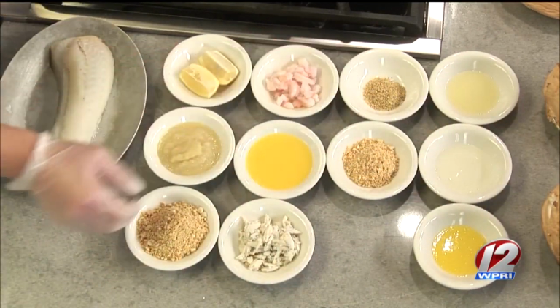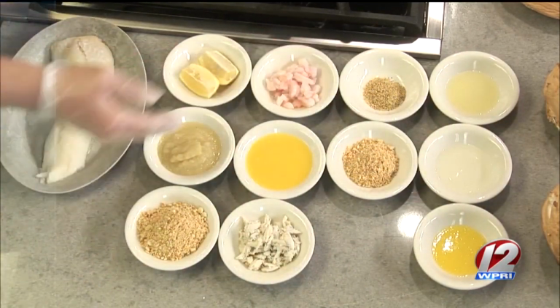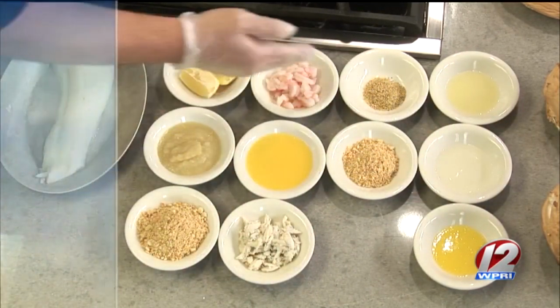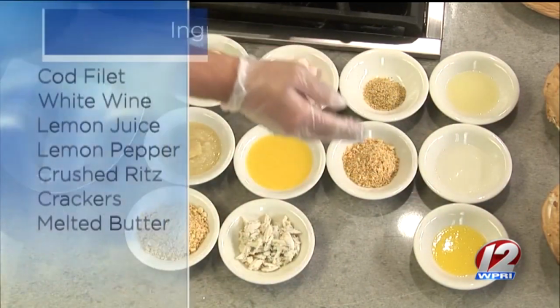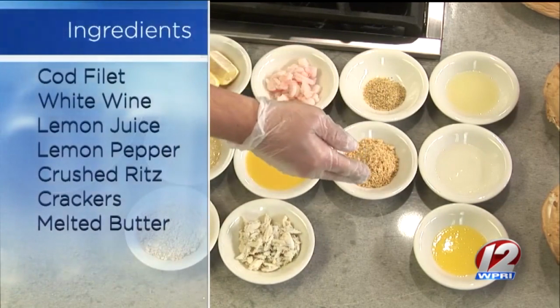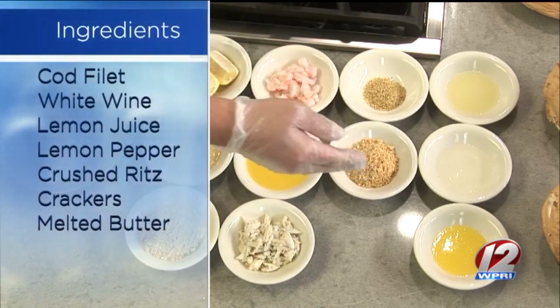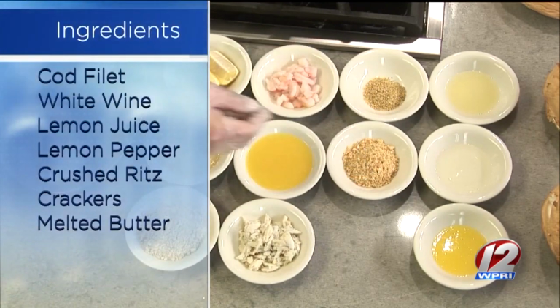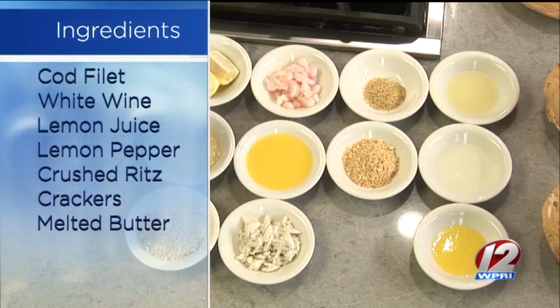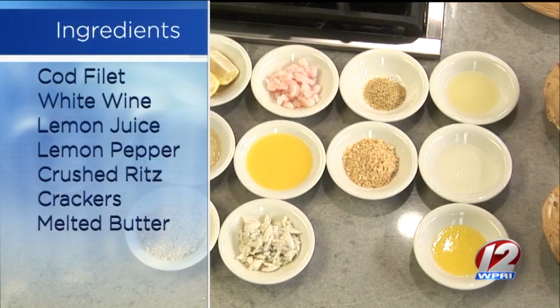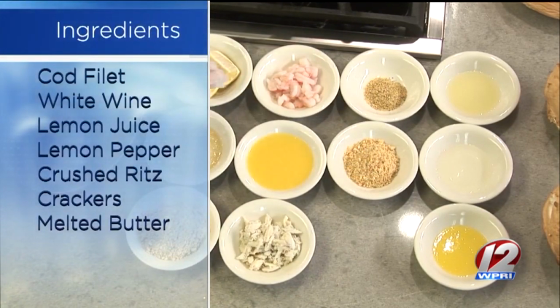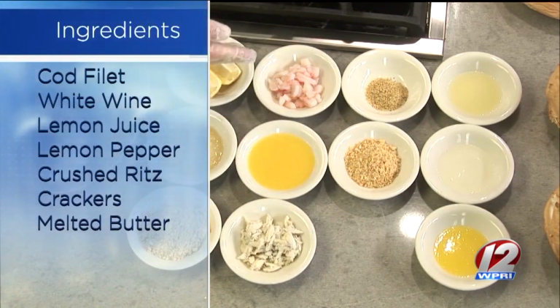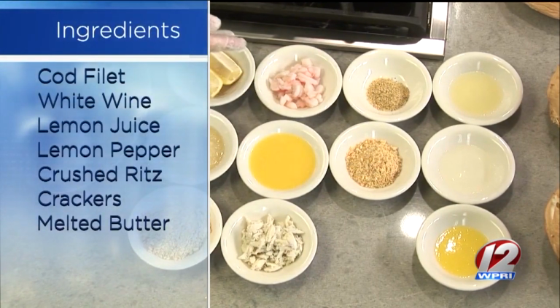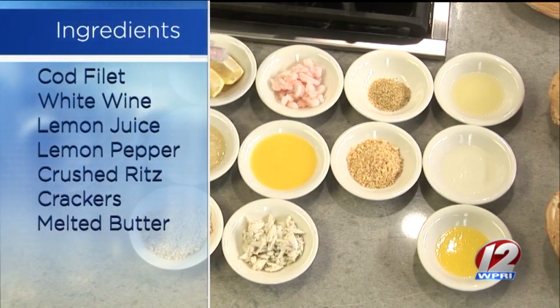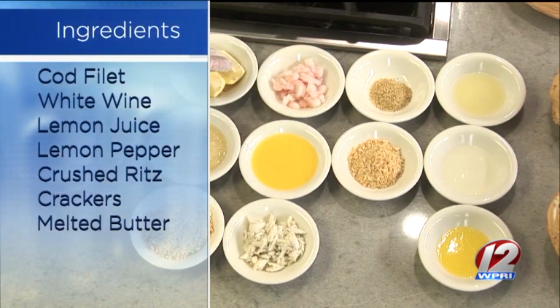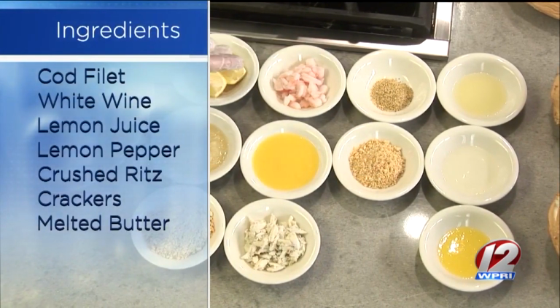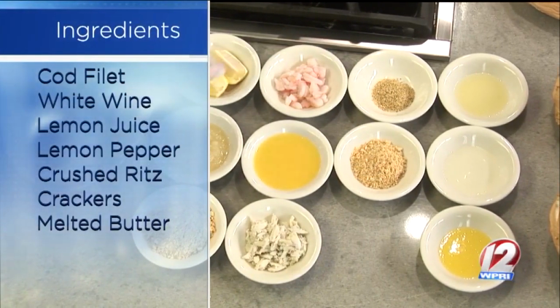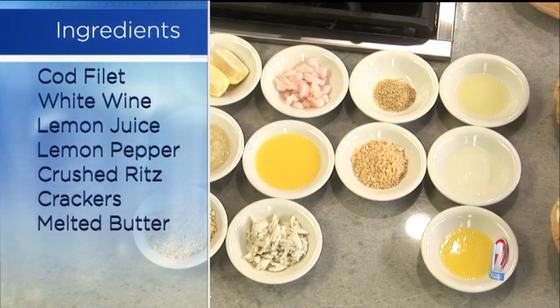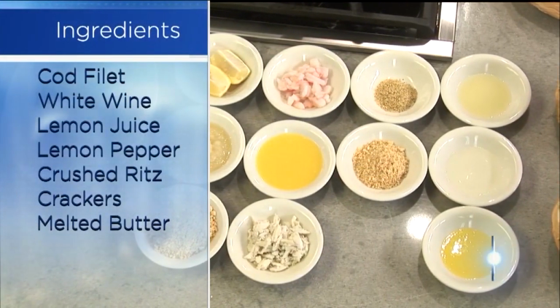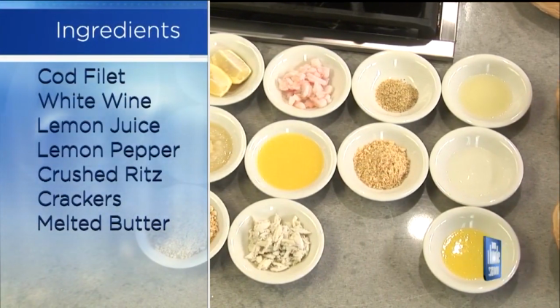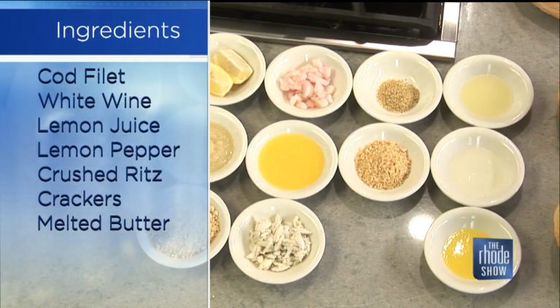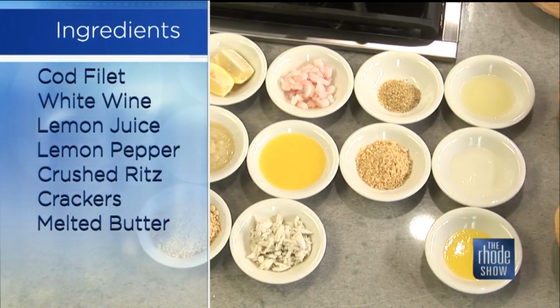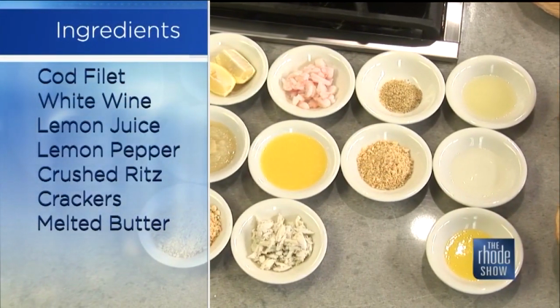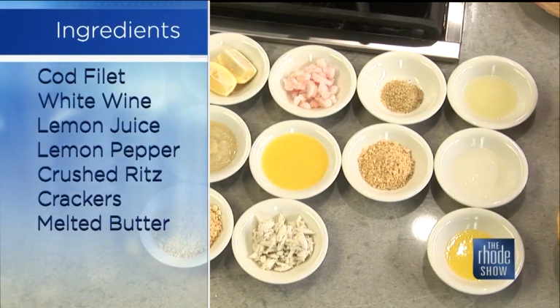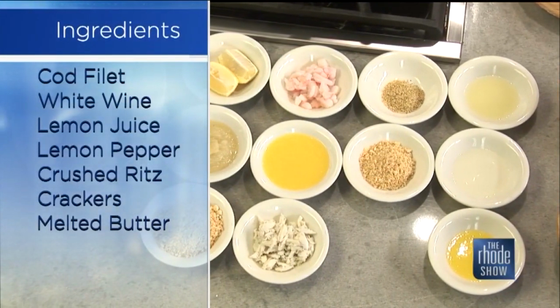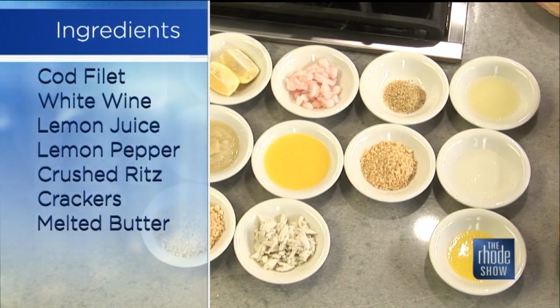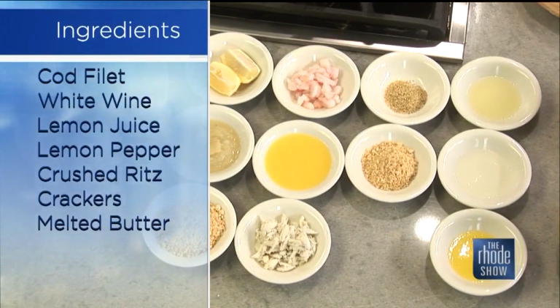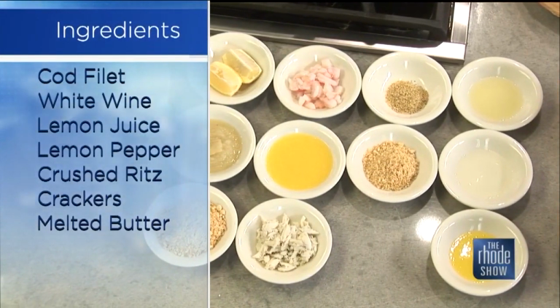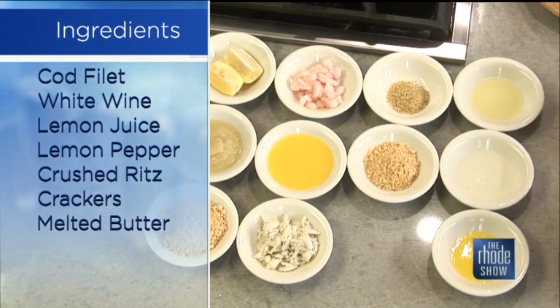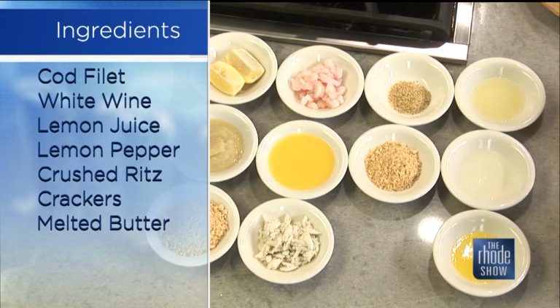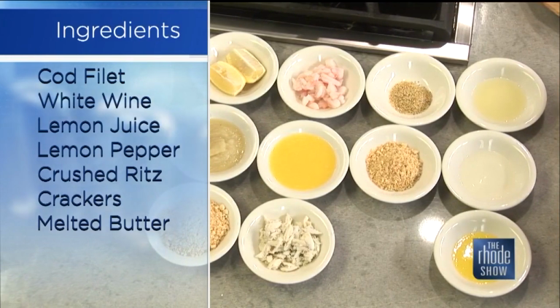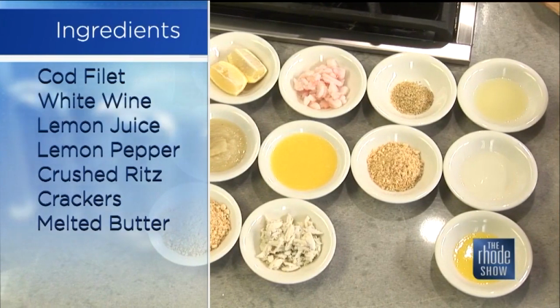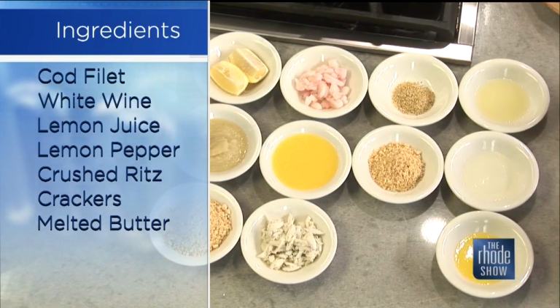Here's our 8-ounce scrod. We've got lemon juice, white wine, some melted butter, lemon pepper, and crushed cracker. And then for the stuffing, I've got bread crumbs again, apple sauce — which is the secret ingredient.